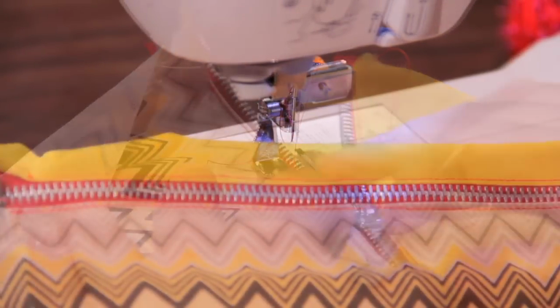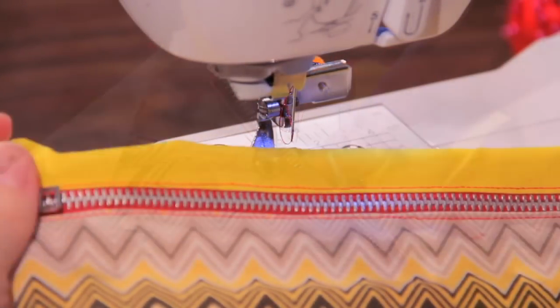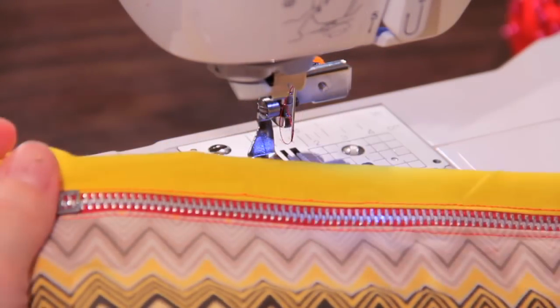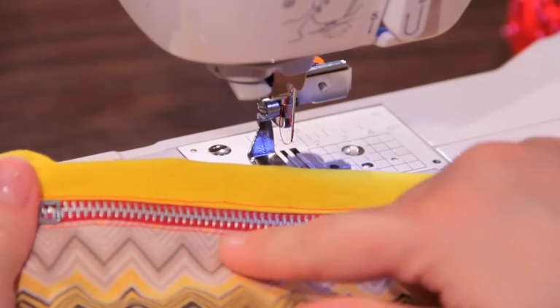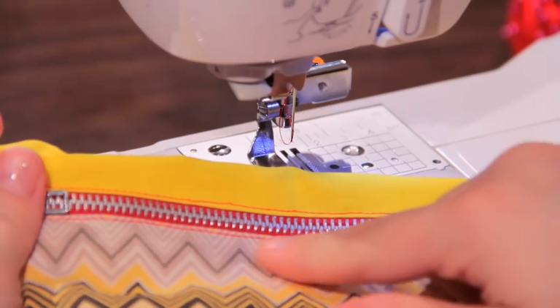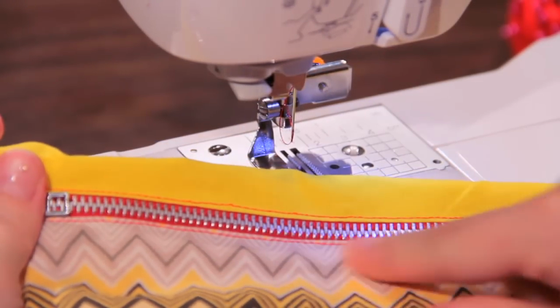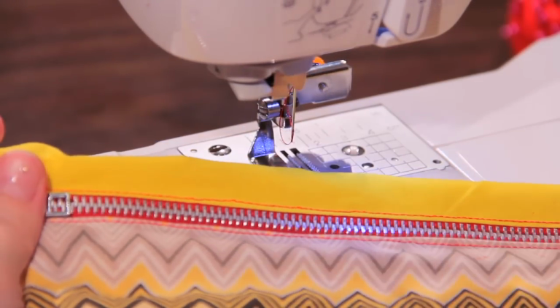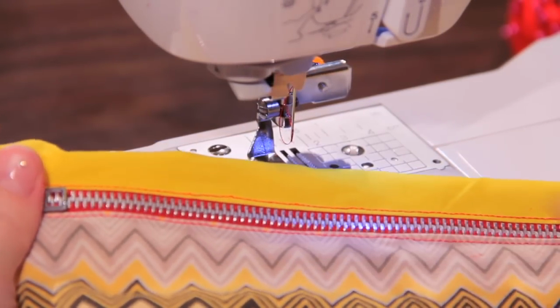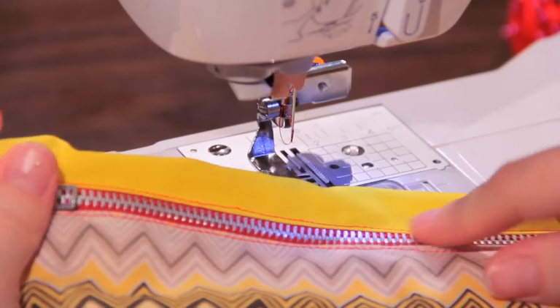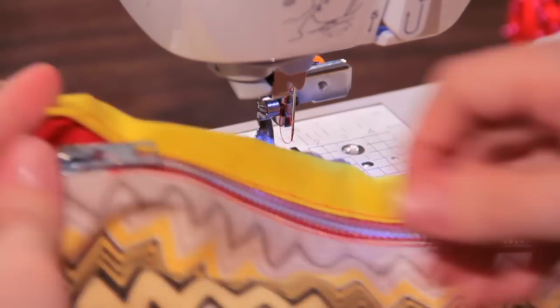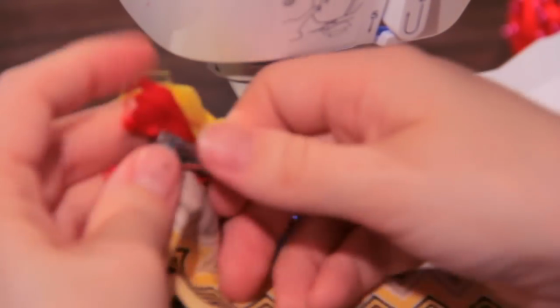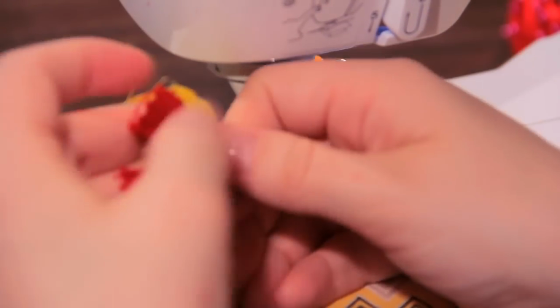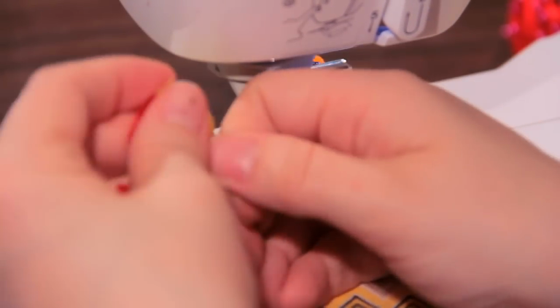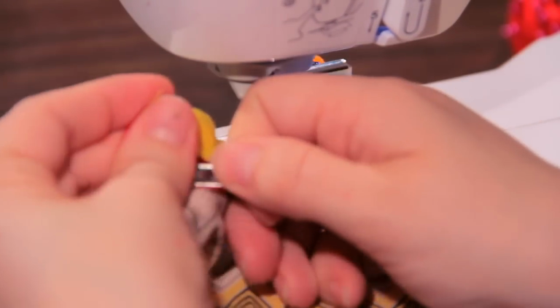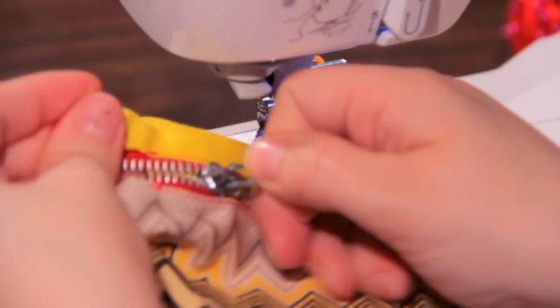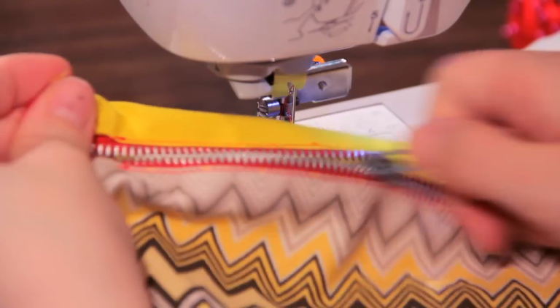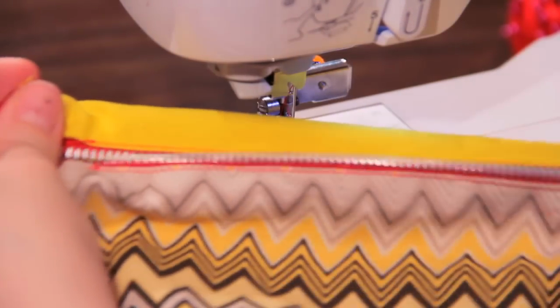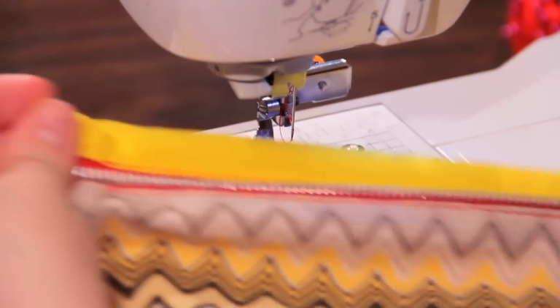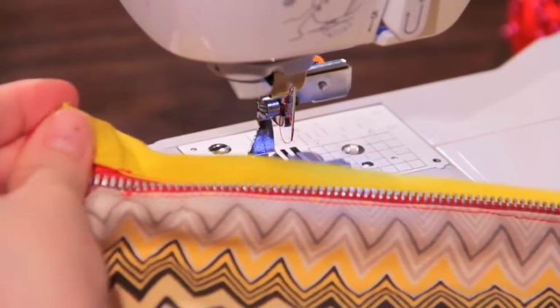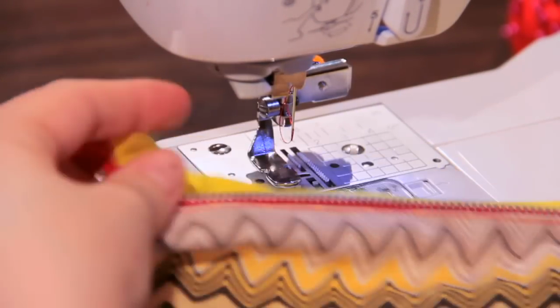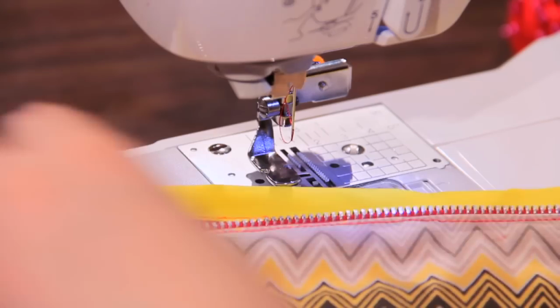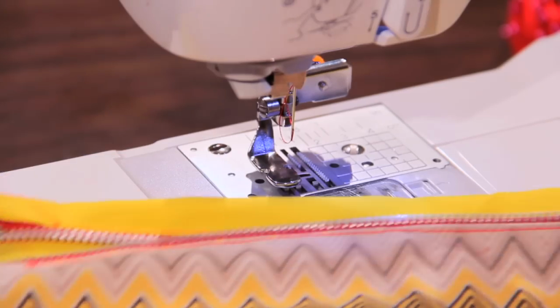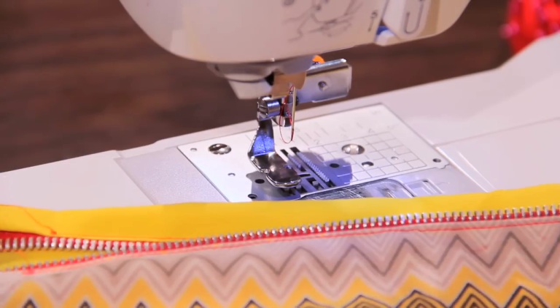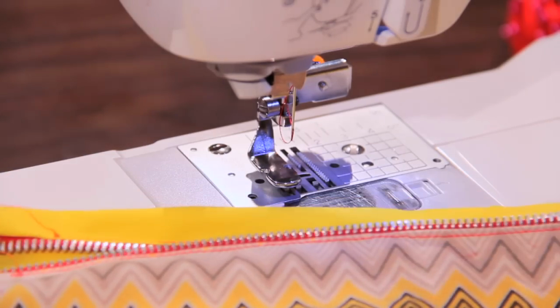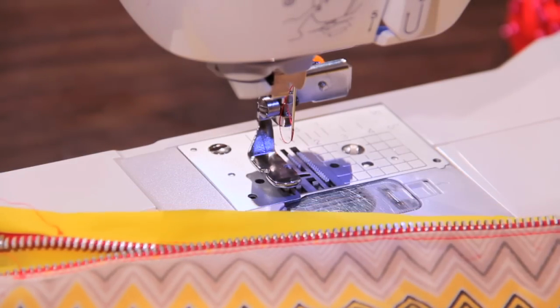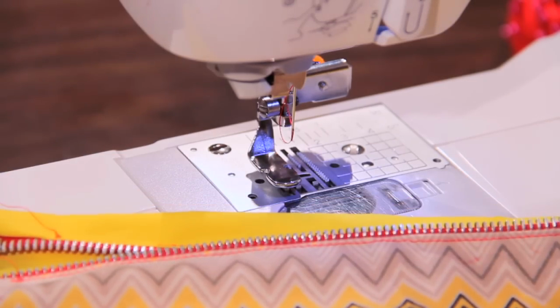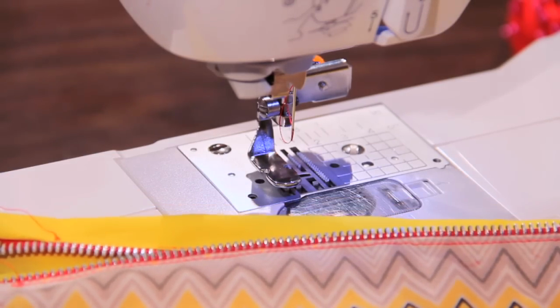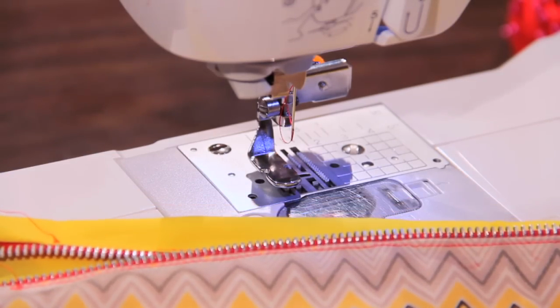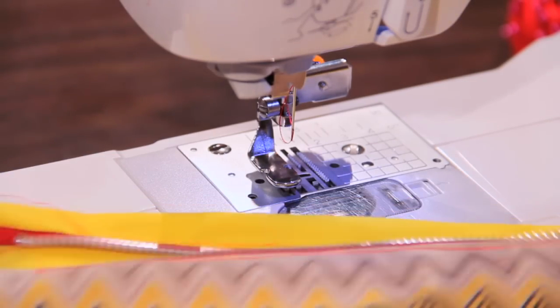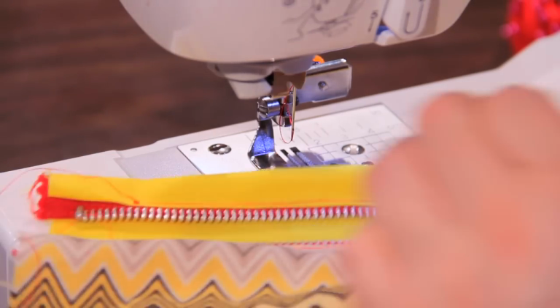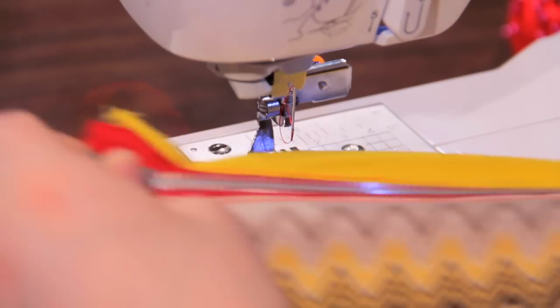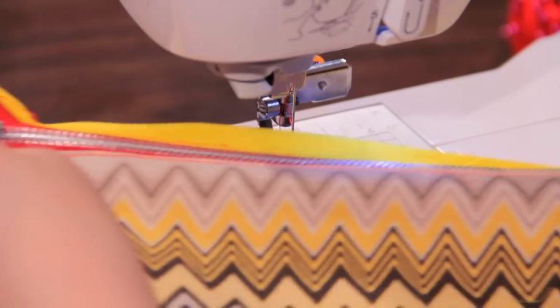Now that we've sewn down both sides, our zipper is installed, and it was very, very easy.